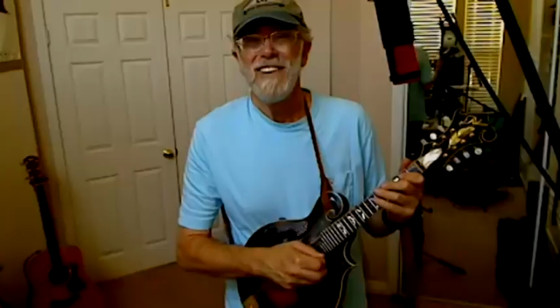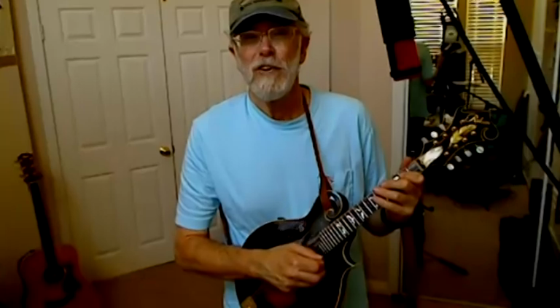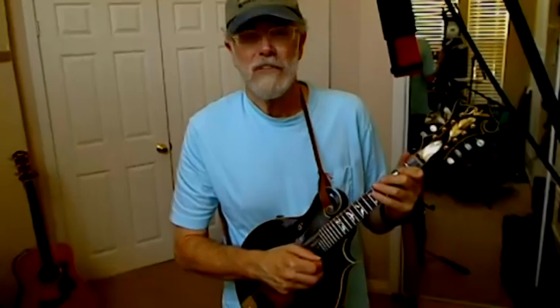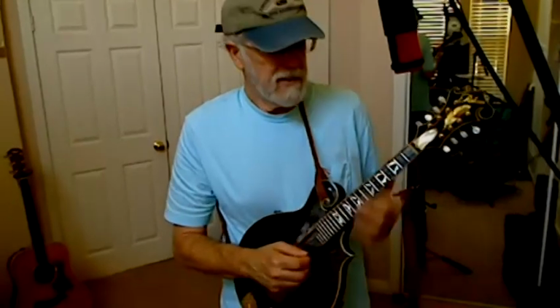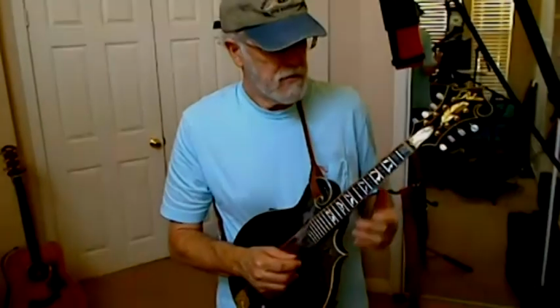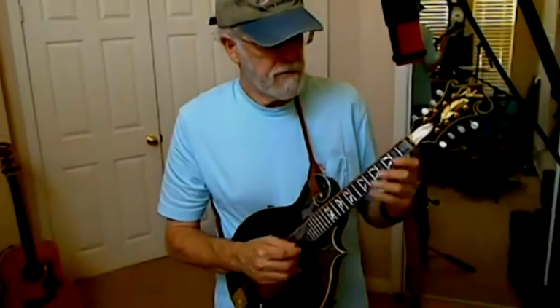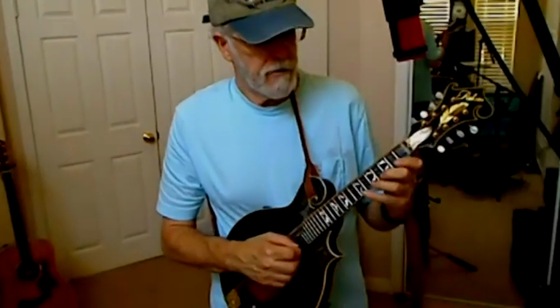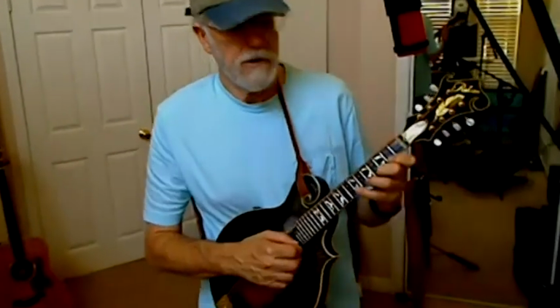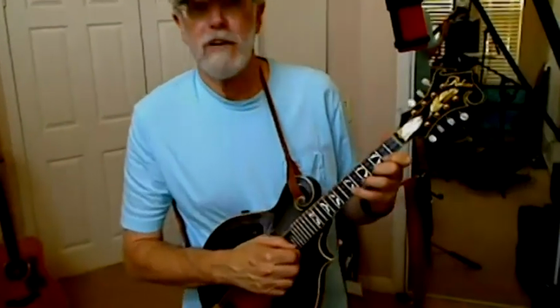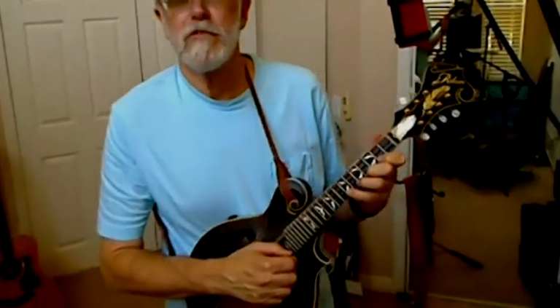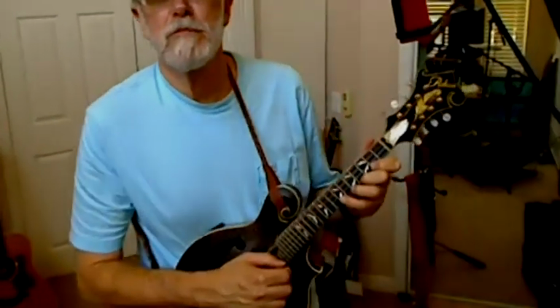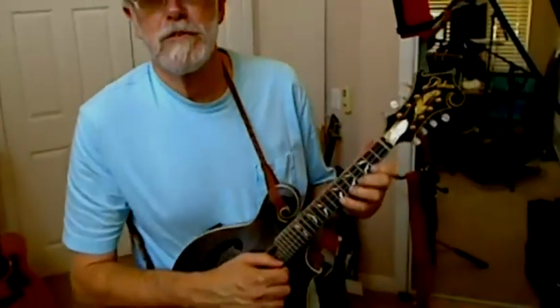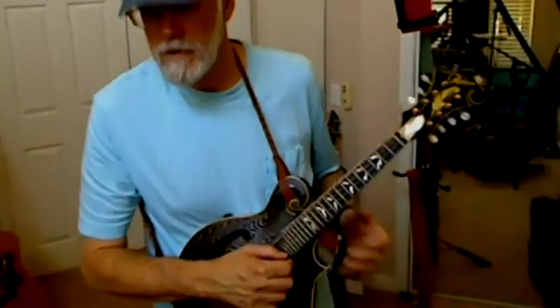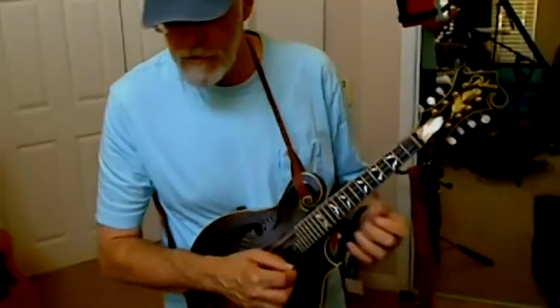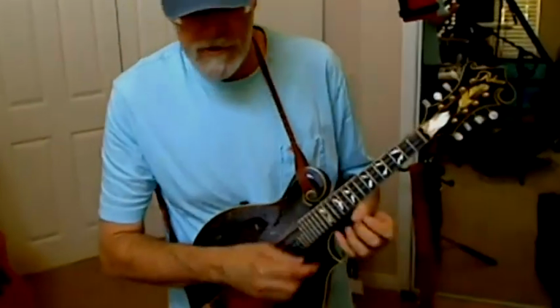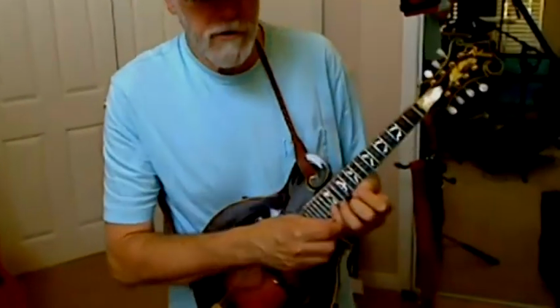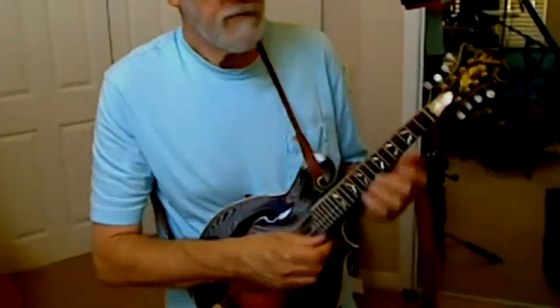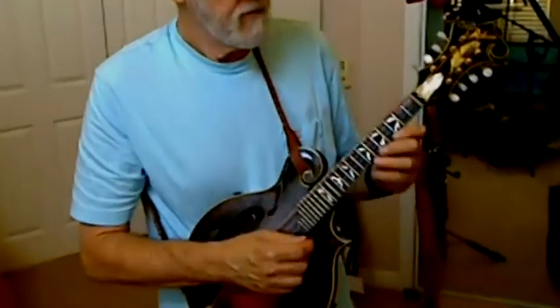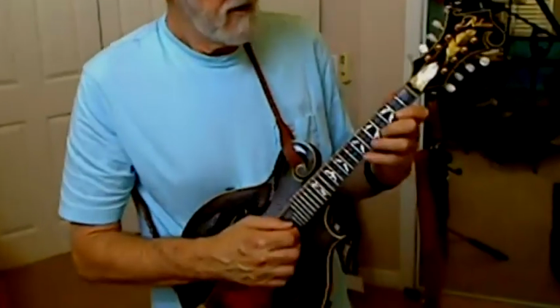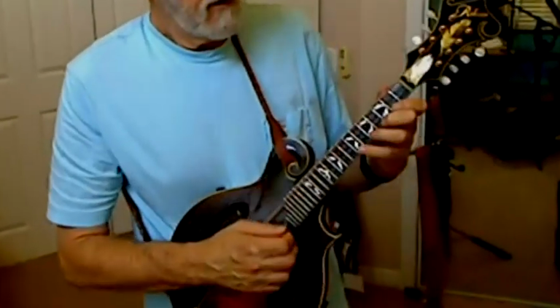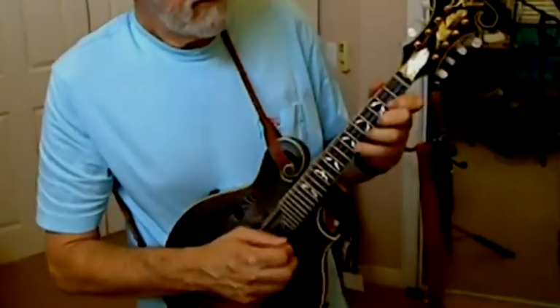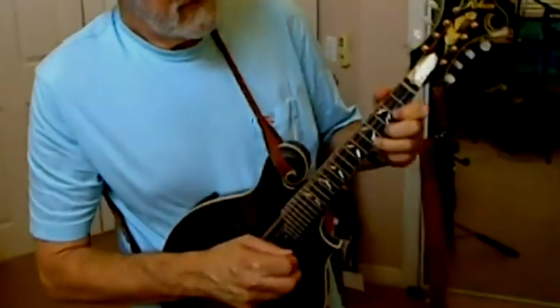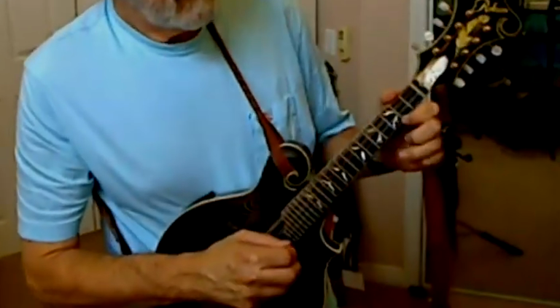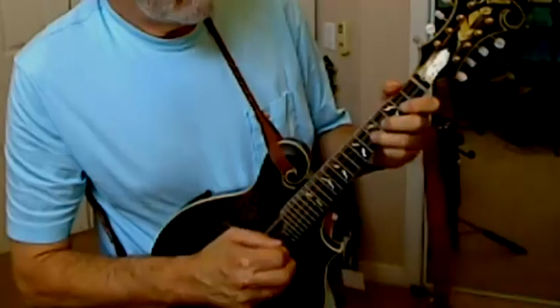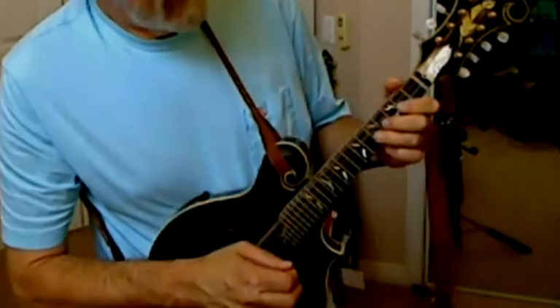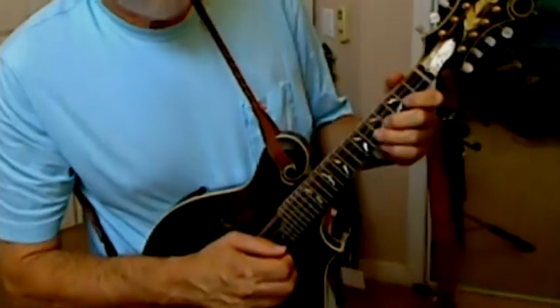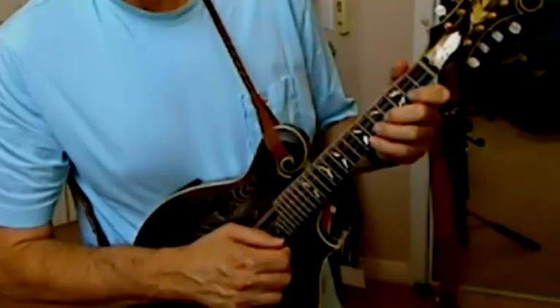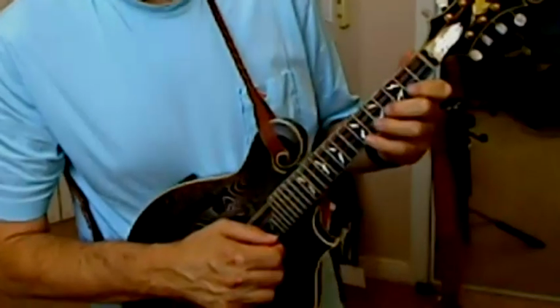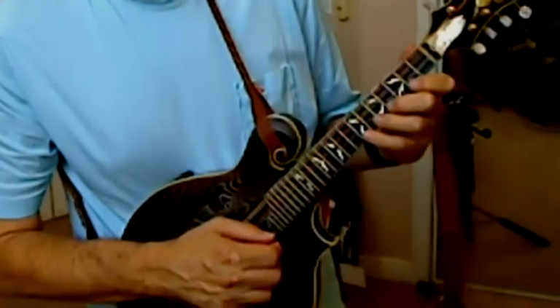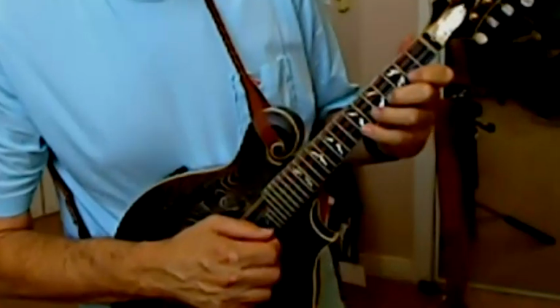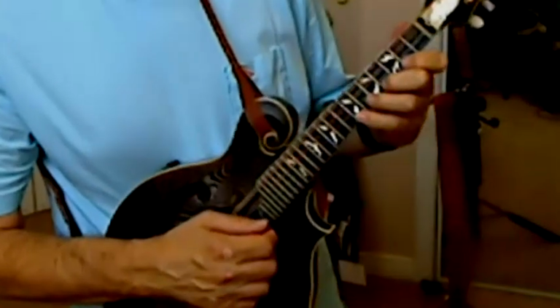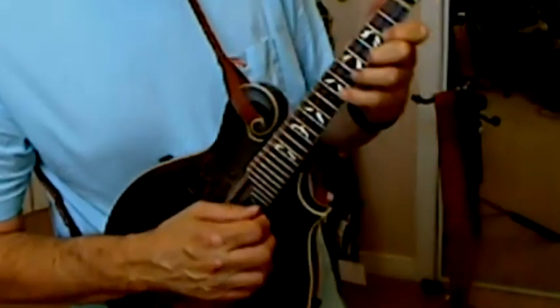So that's Swing 51, David Grisman's great tune. That's the first little lick there.